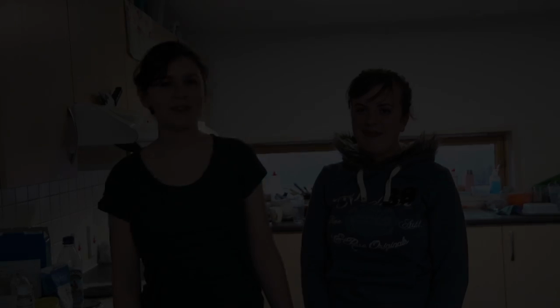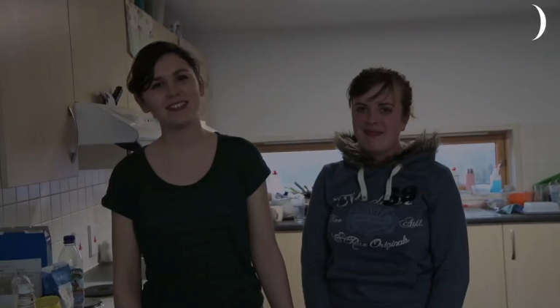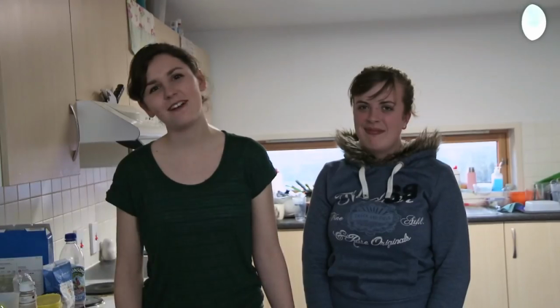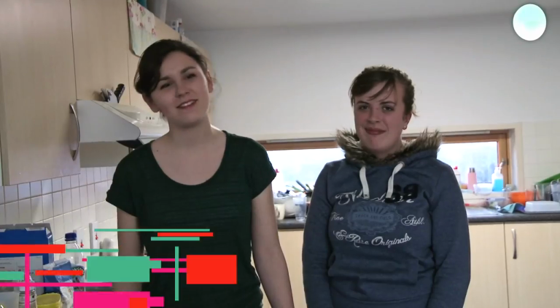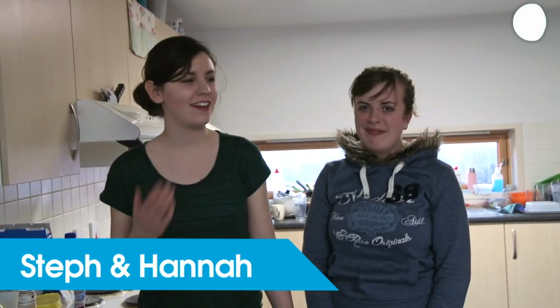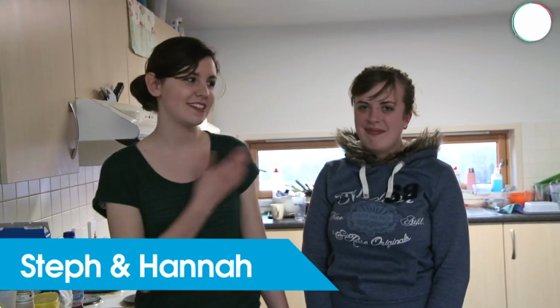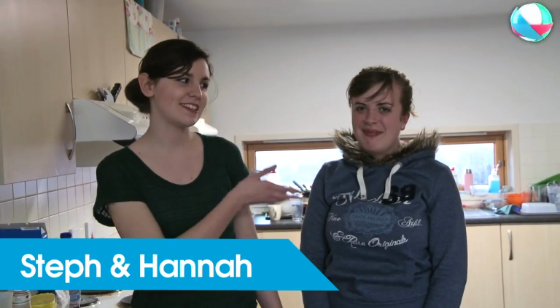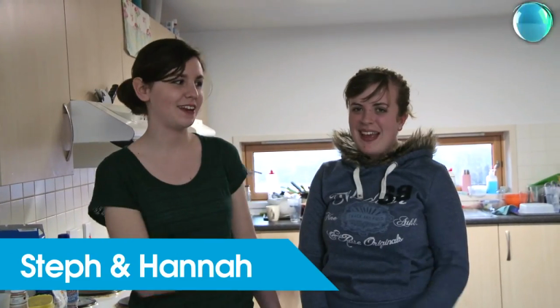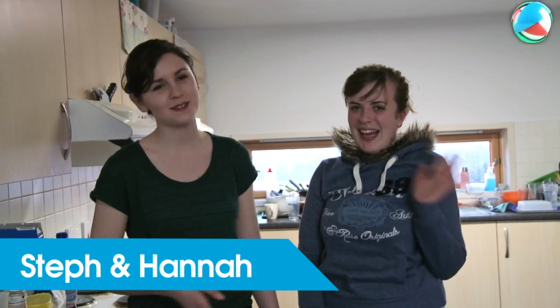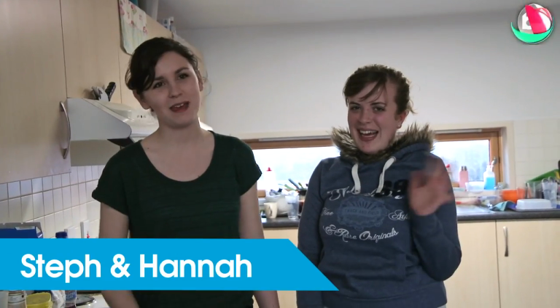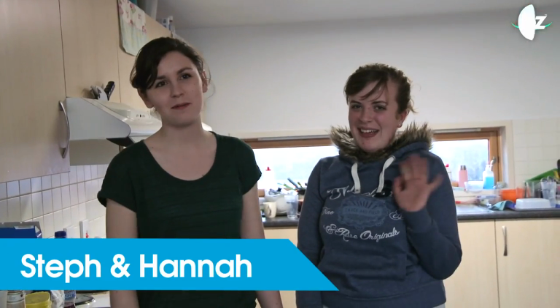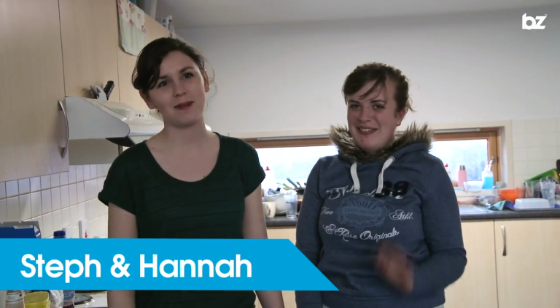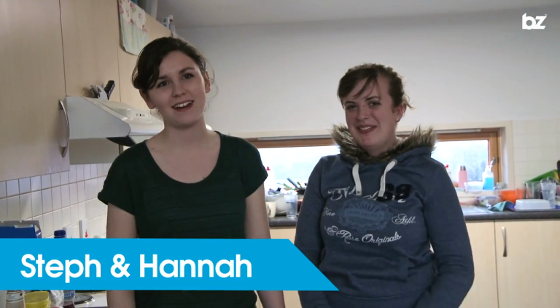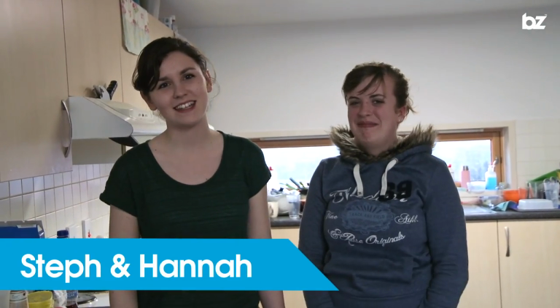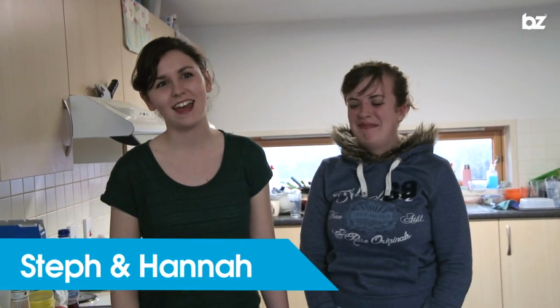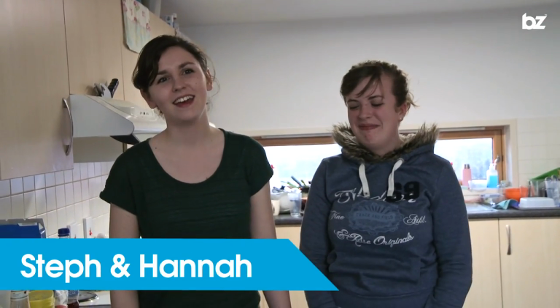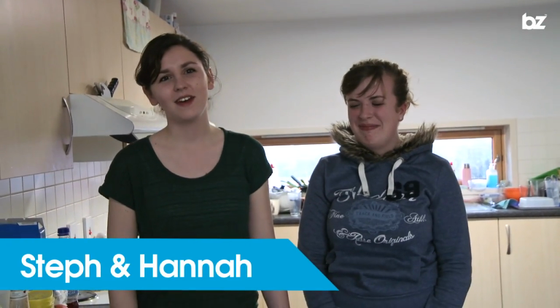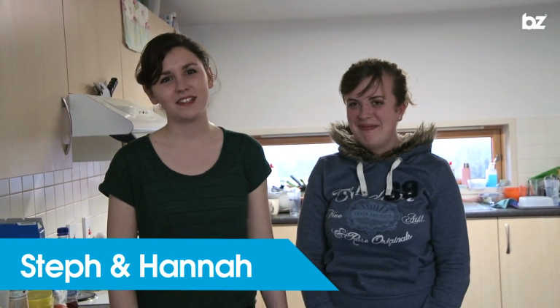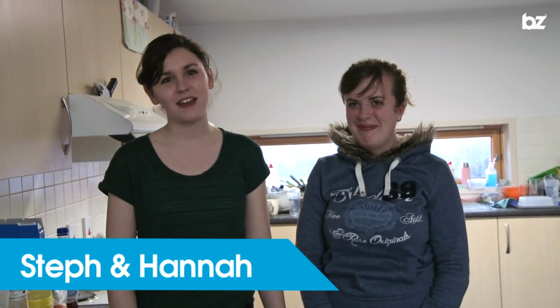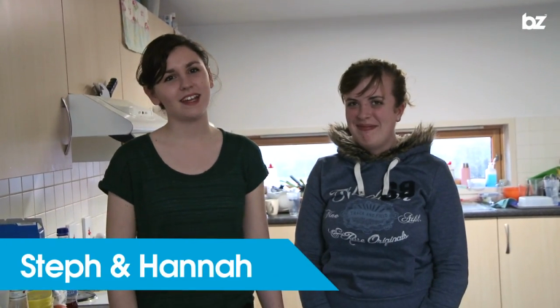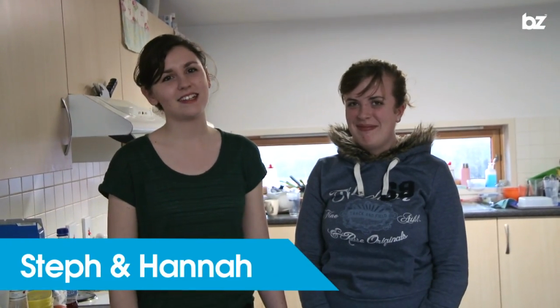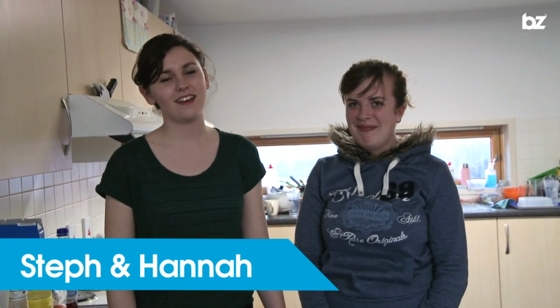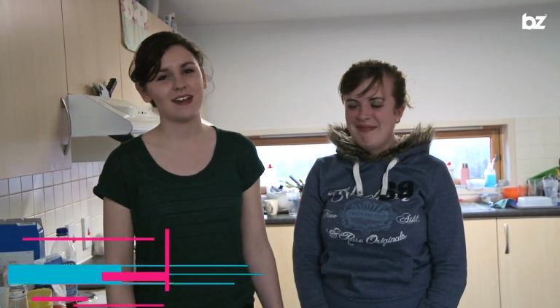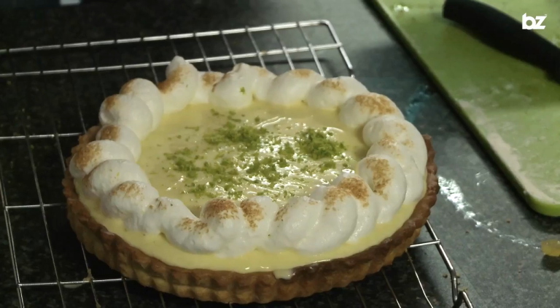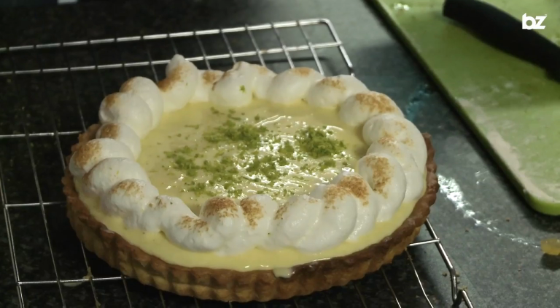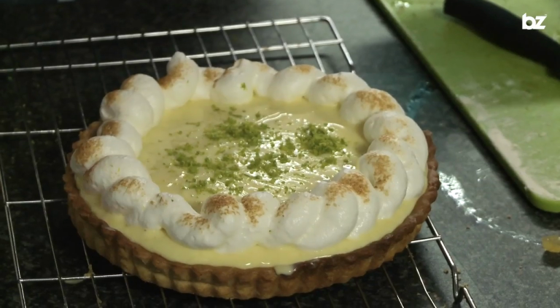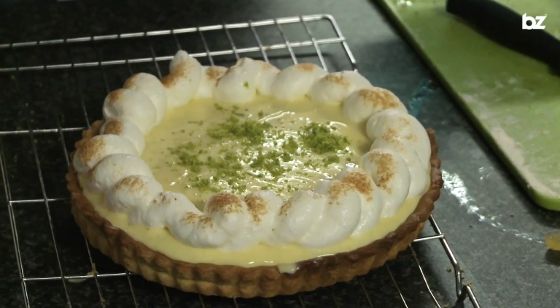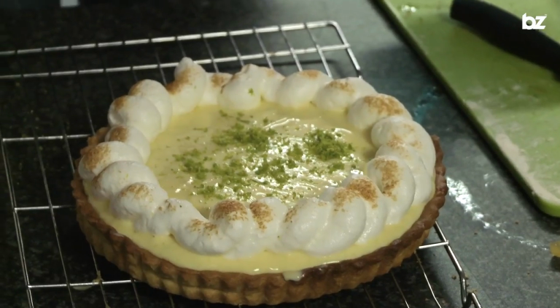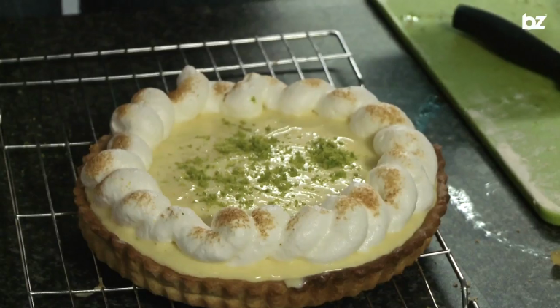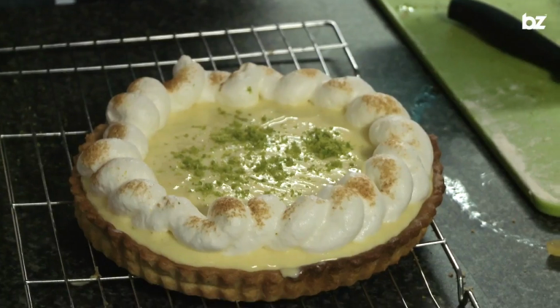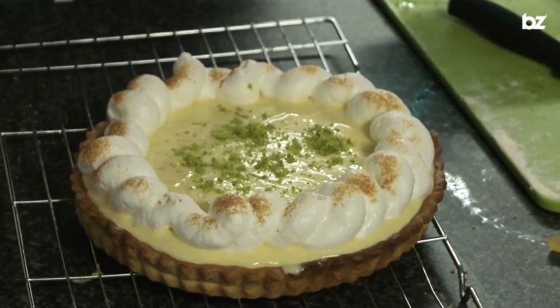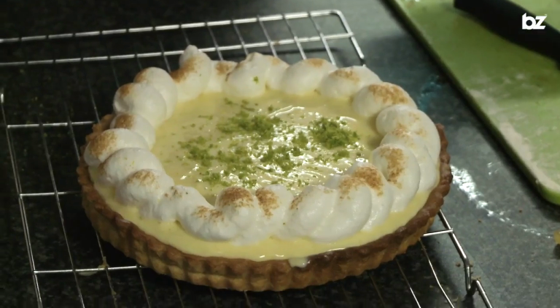I'm Steph and this is Hannah helping me out today. Today we're going to show you how to make an American key lime pie.